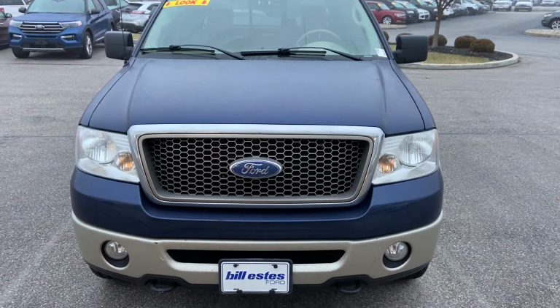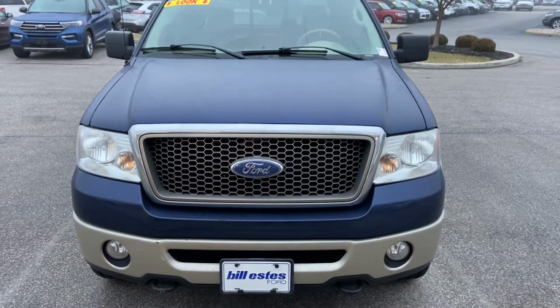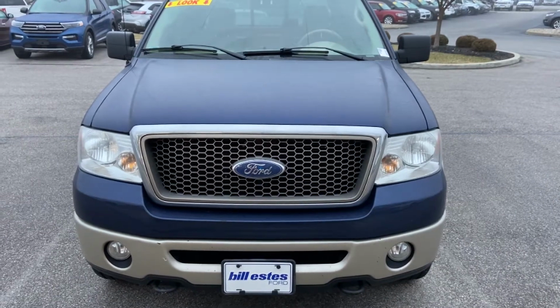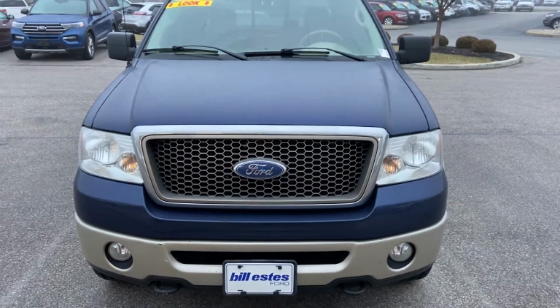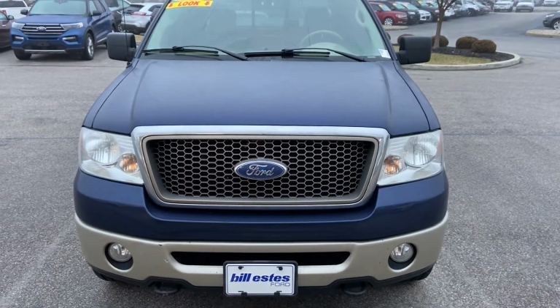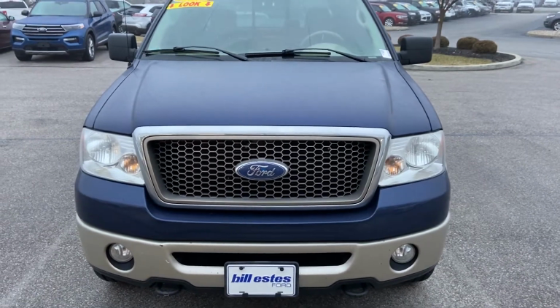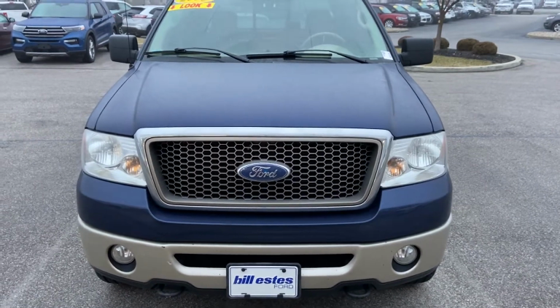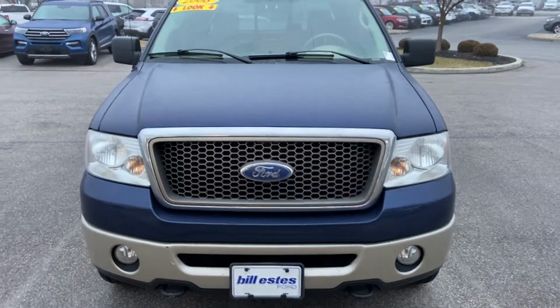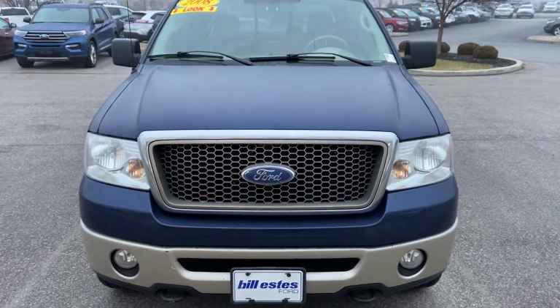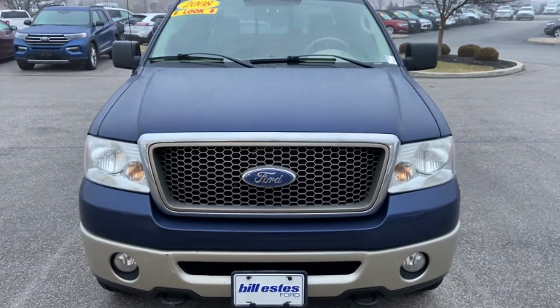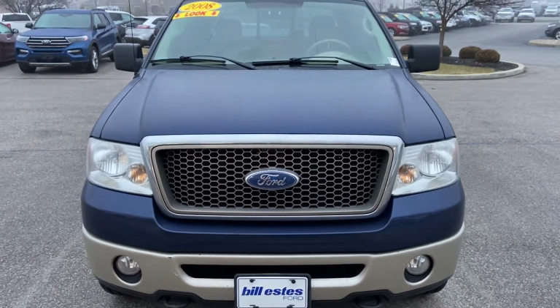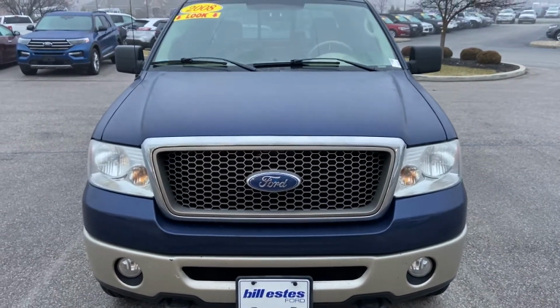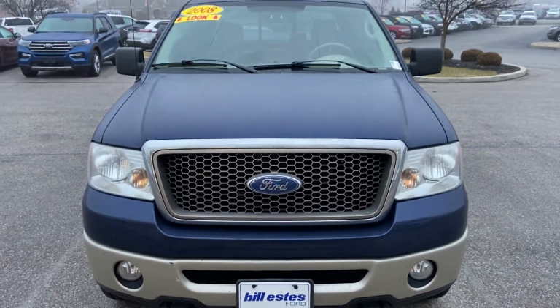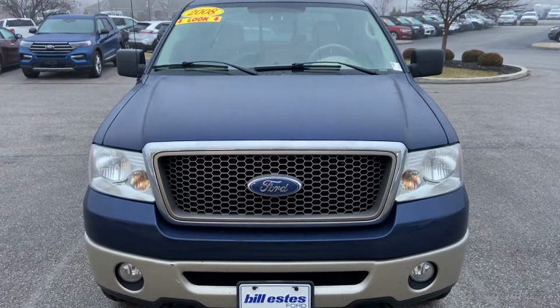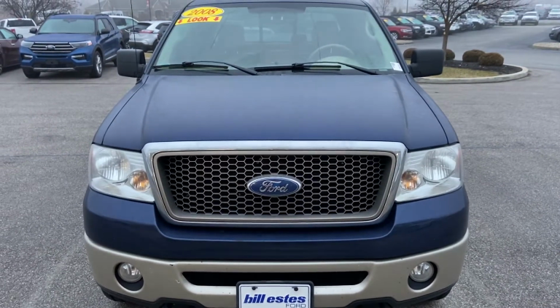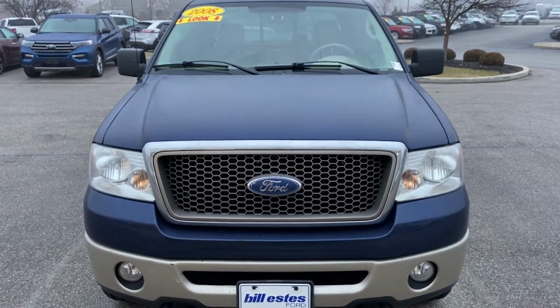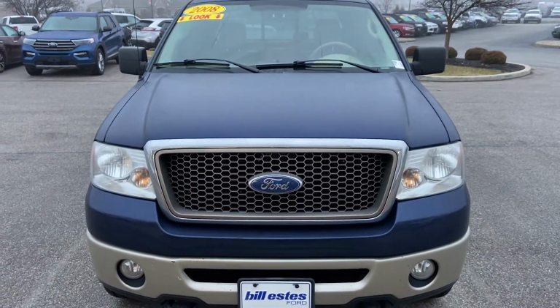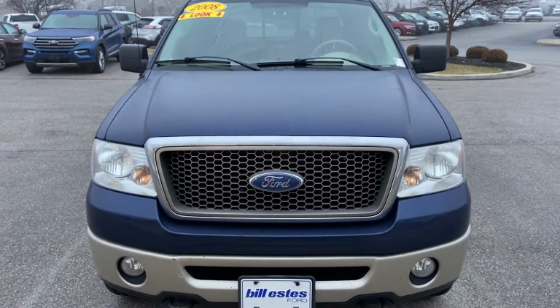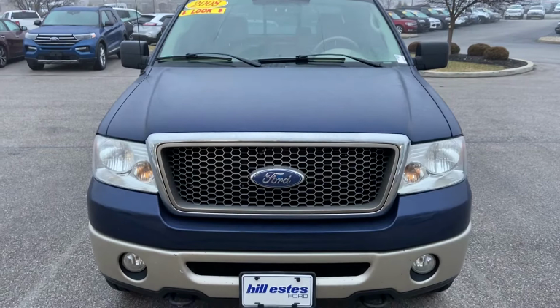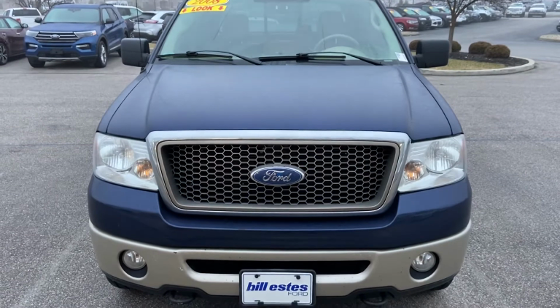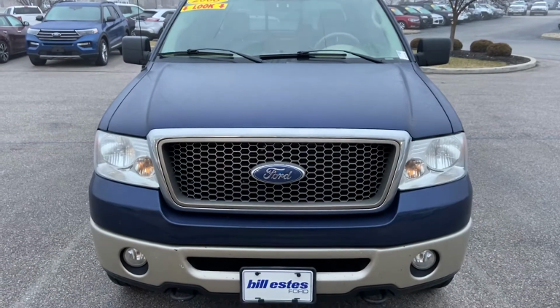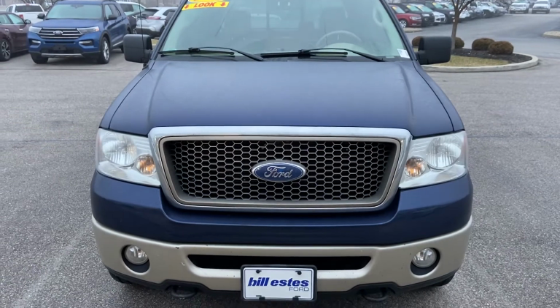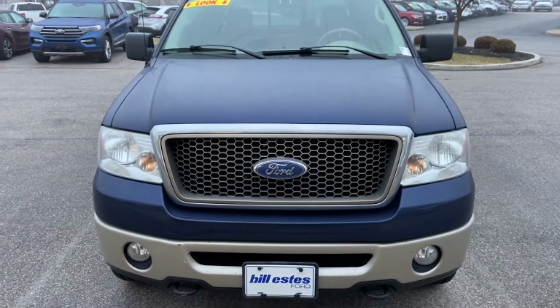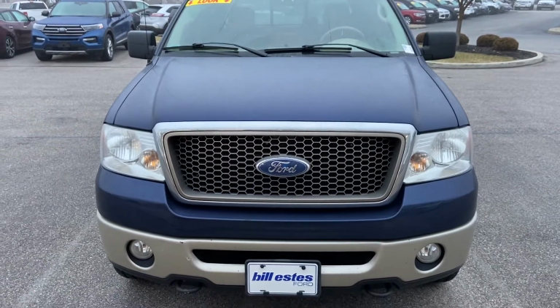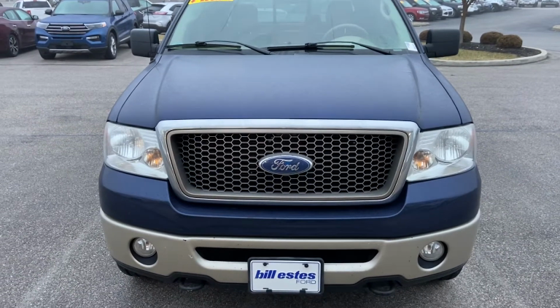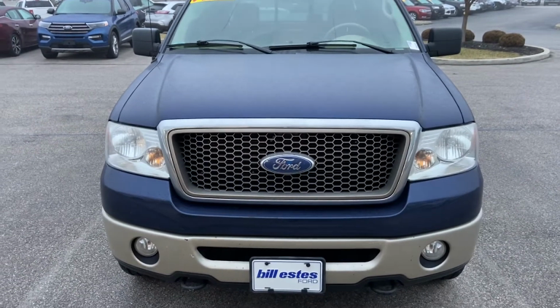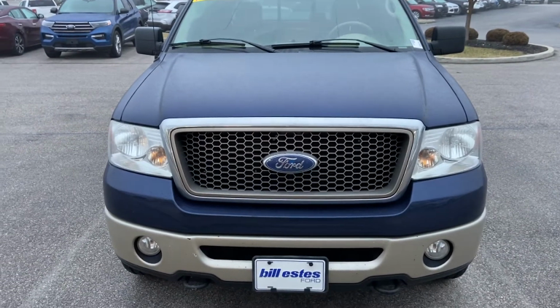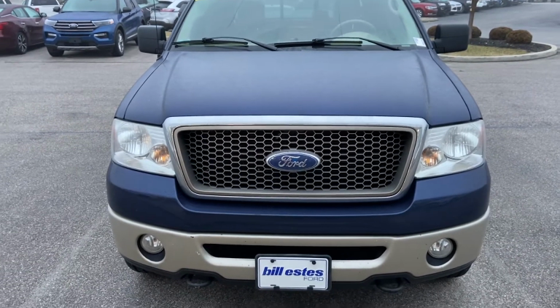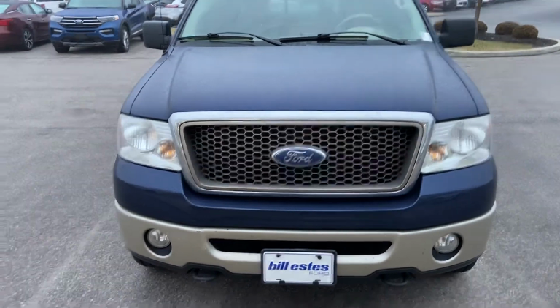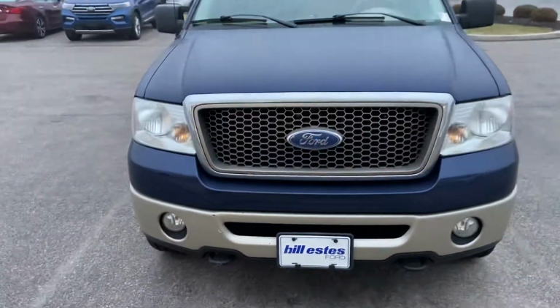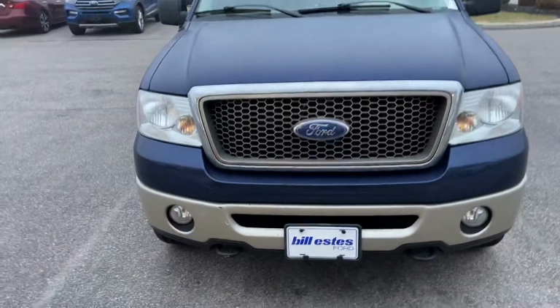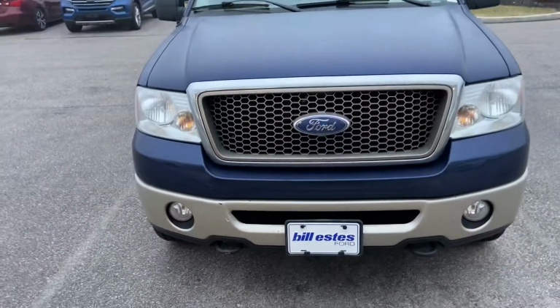Hi, this is Andrew DeBille with Bill S's Ford, Brownsburg, Indiana. I'm going to do a walk-around video on this 2008 Ford F-150.